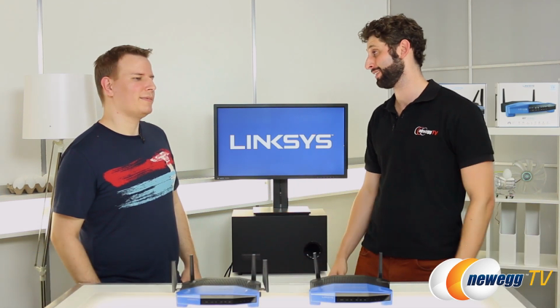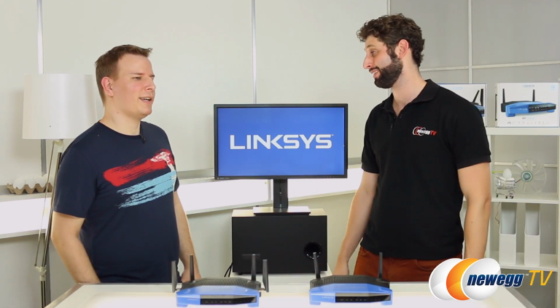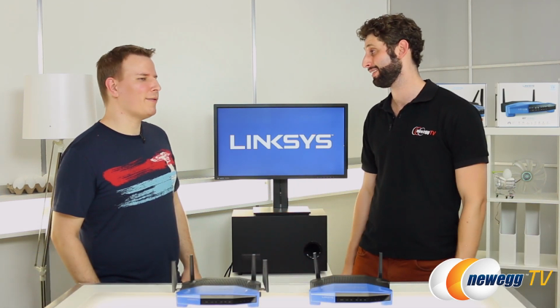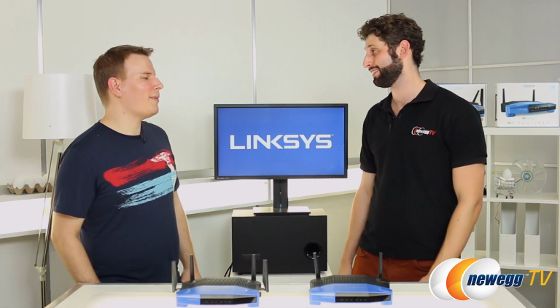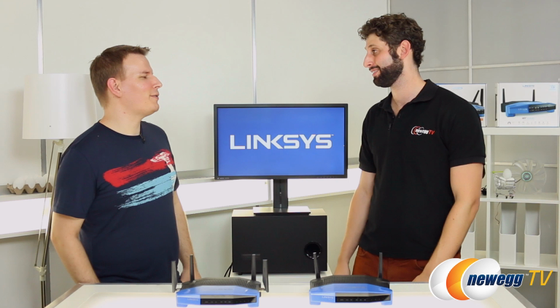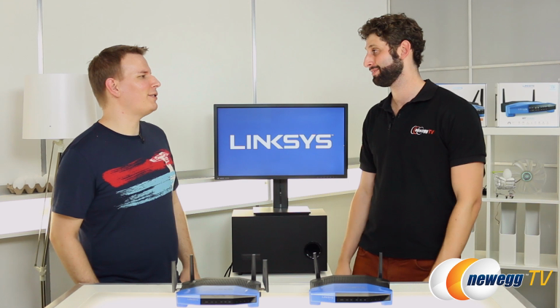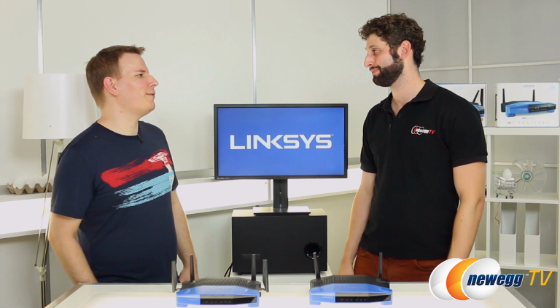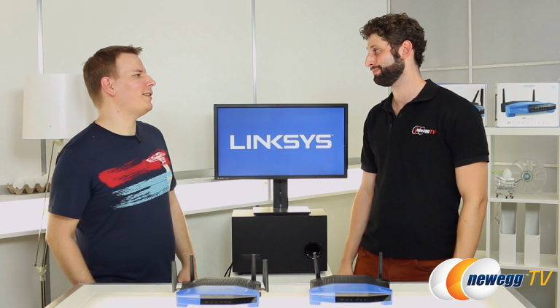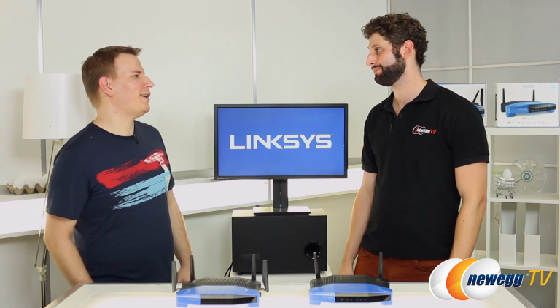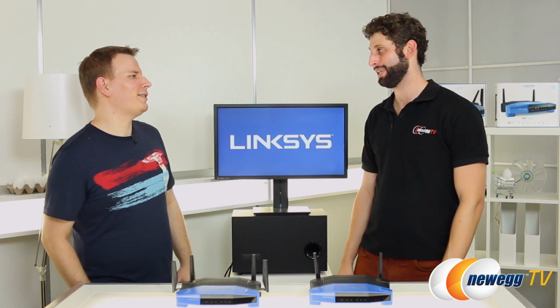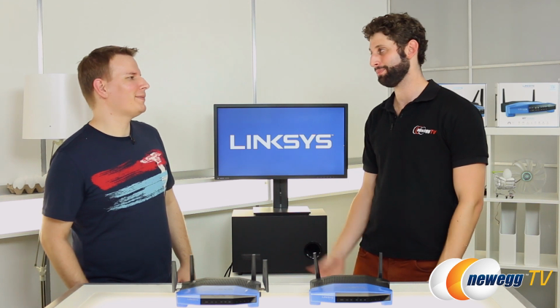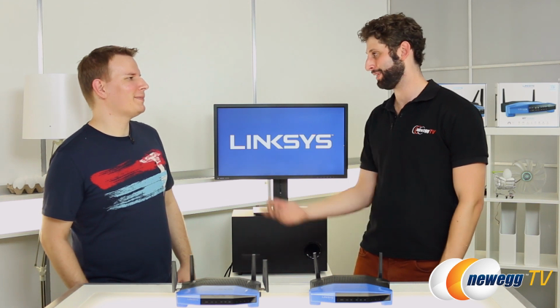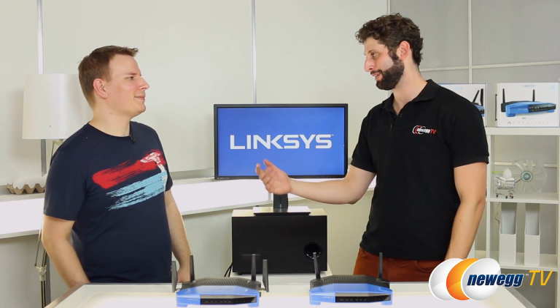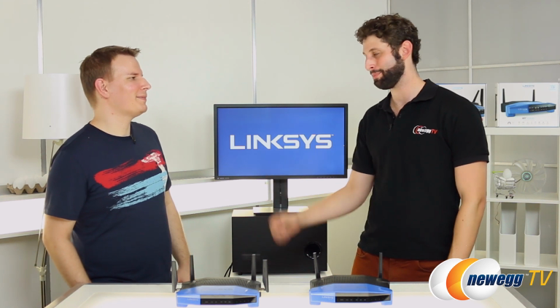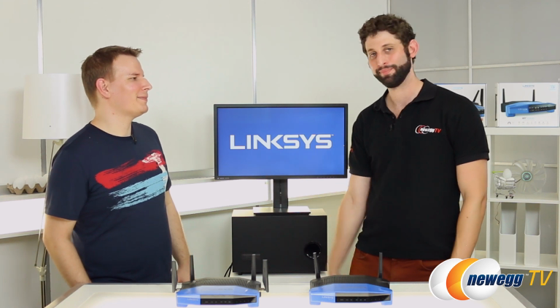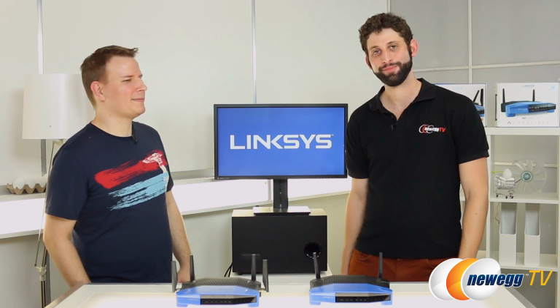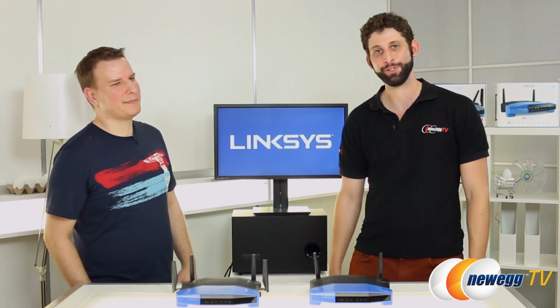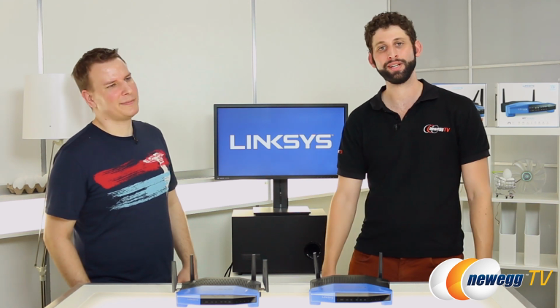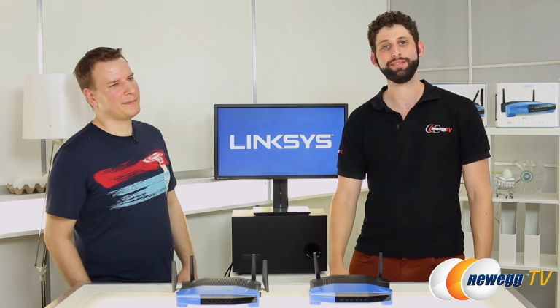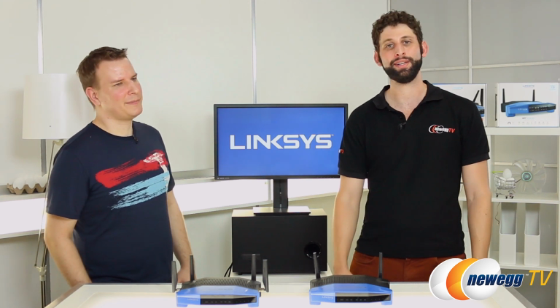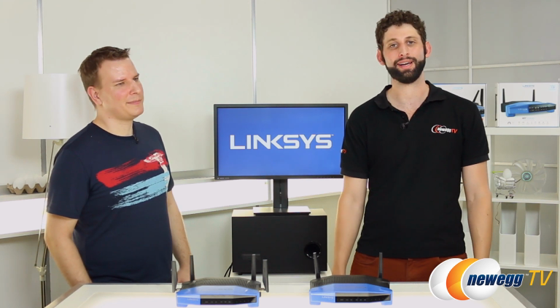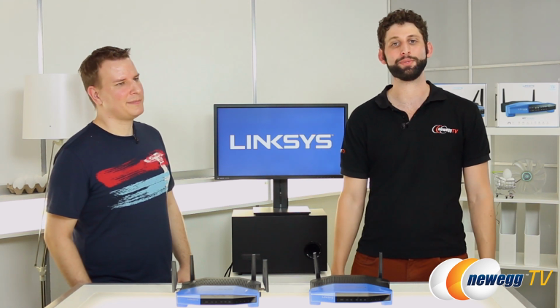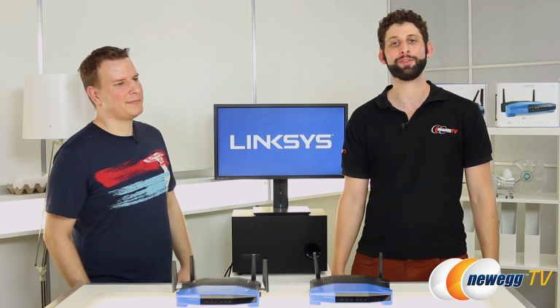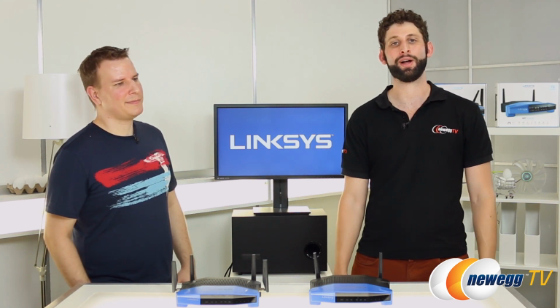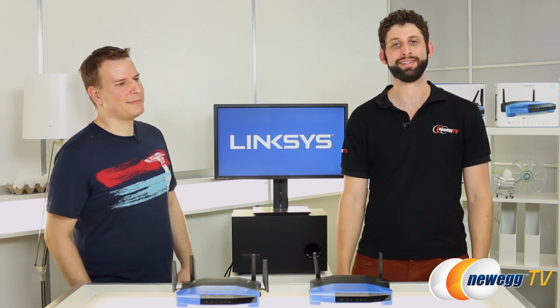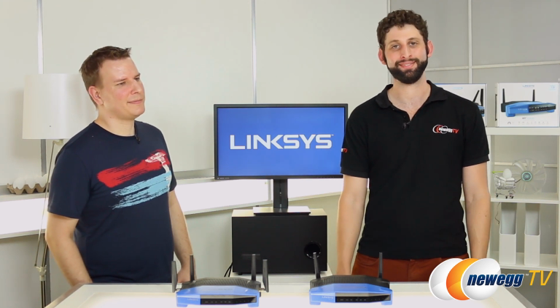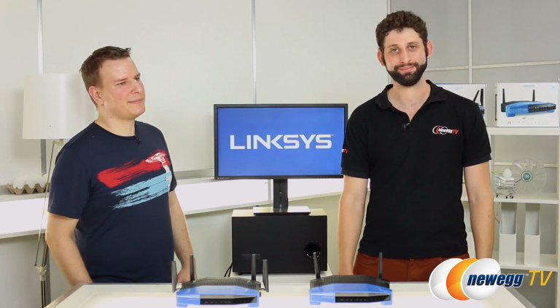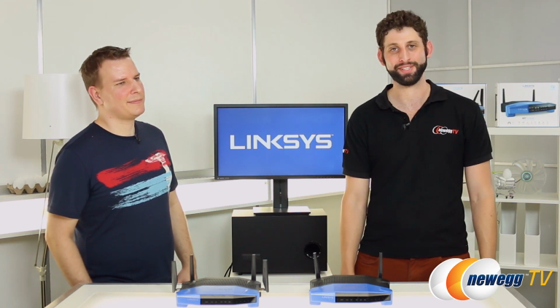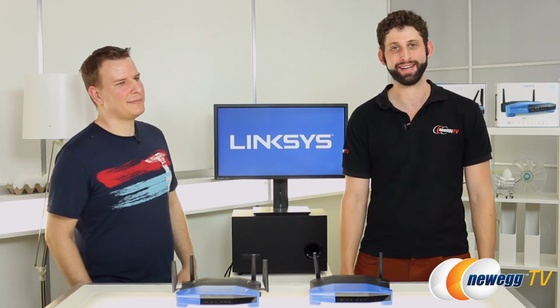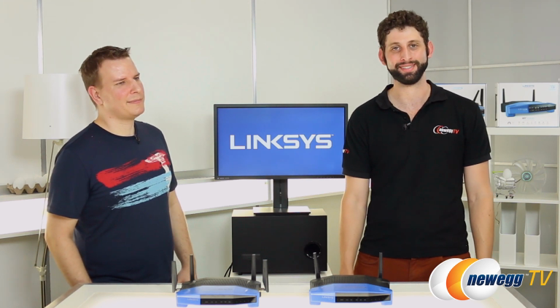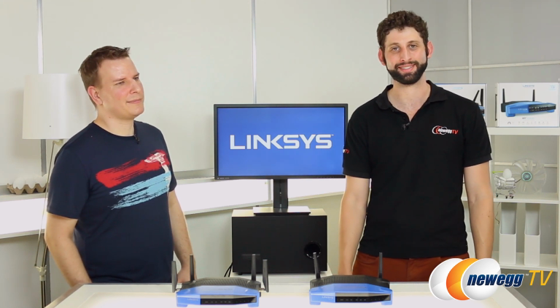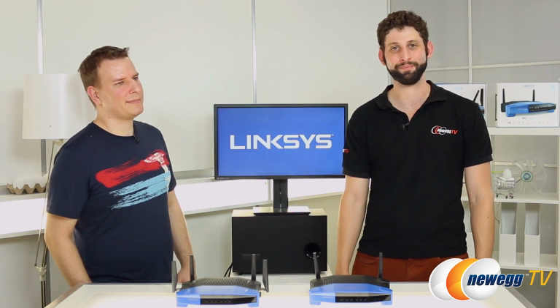Thank you very much for the invite, Seth. For Newegg TV, I'm Seth Rotkin — see you guys next time.